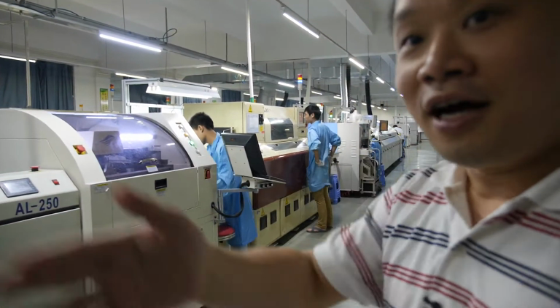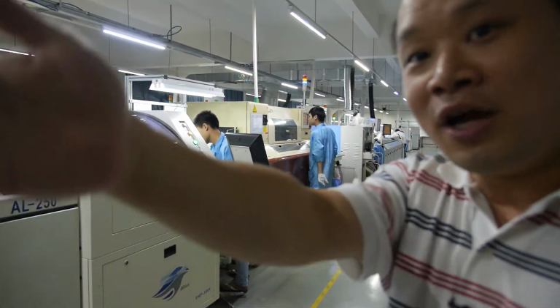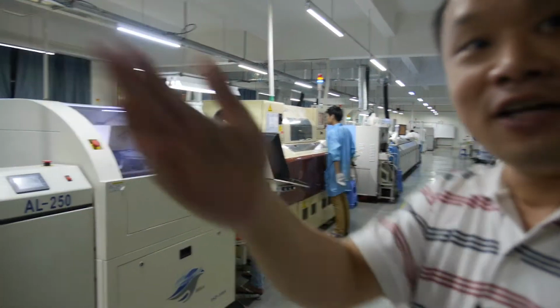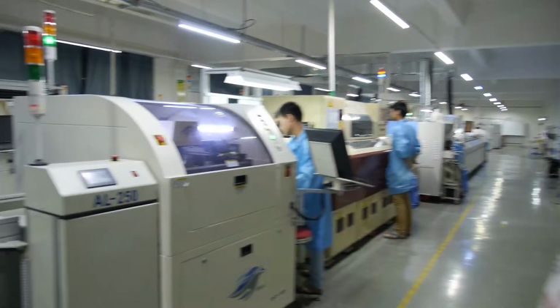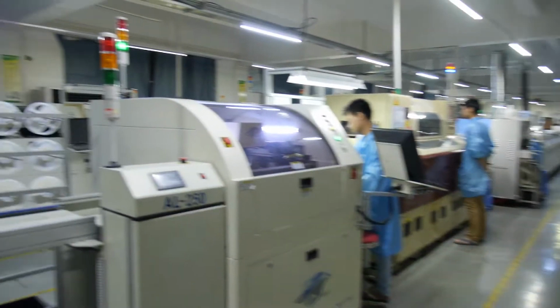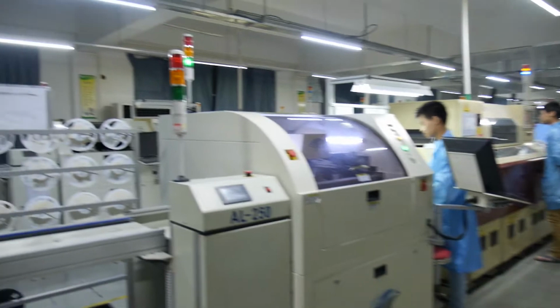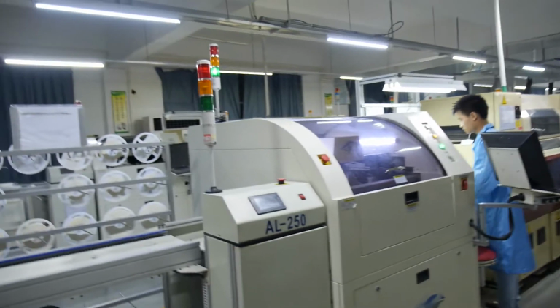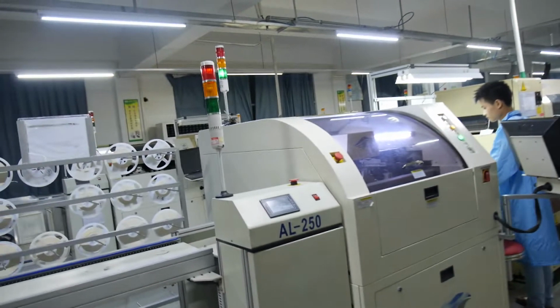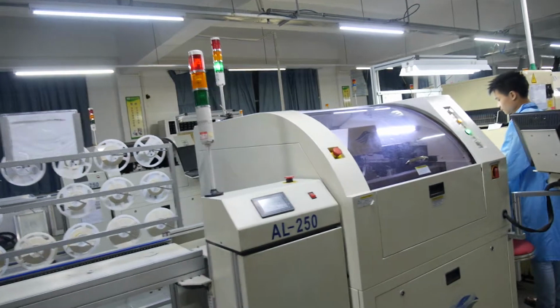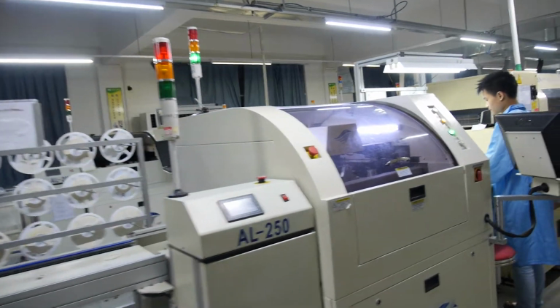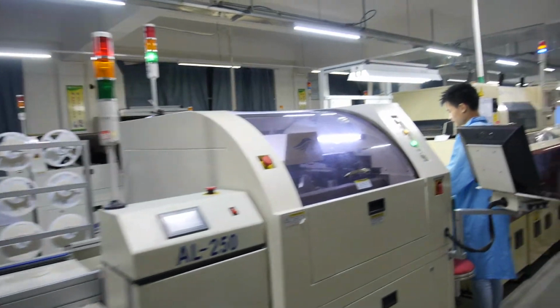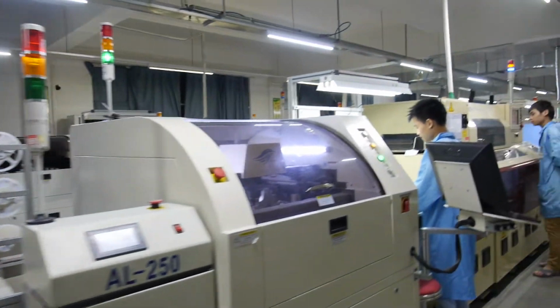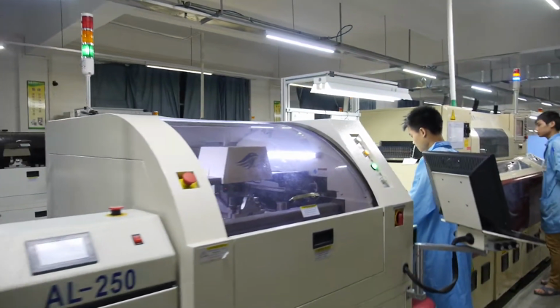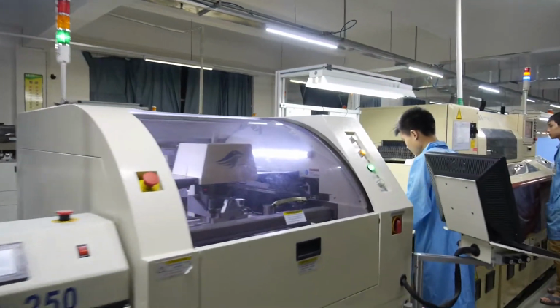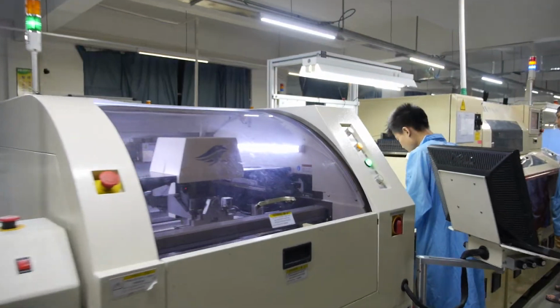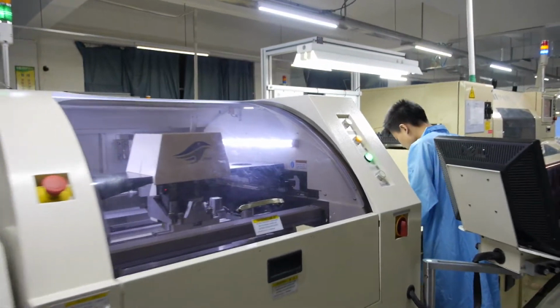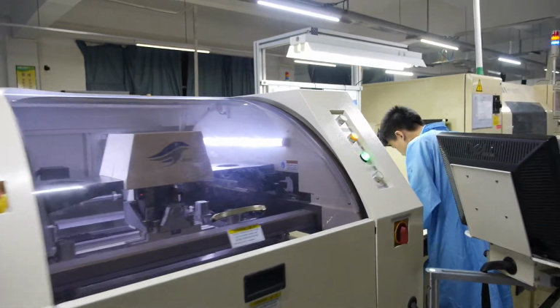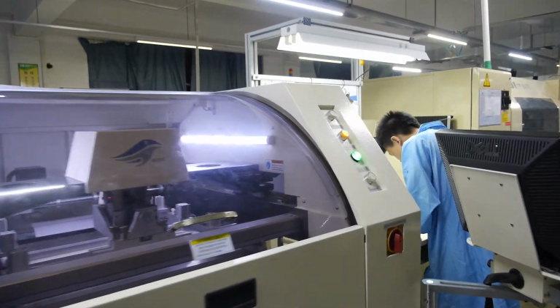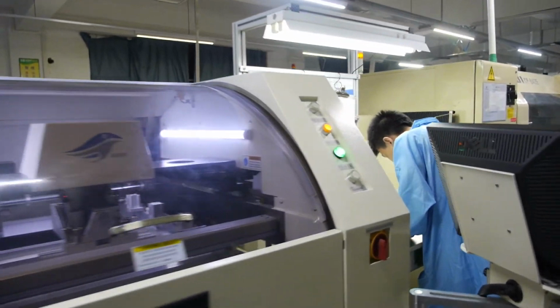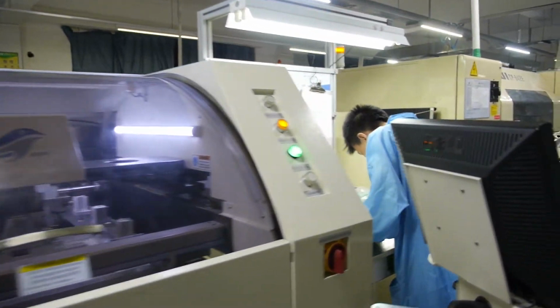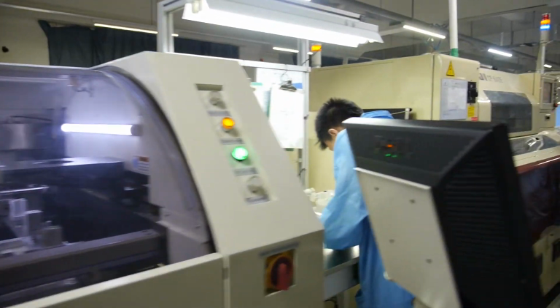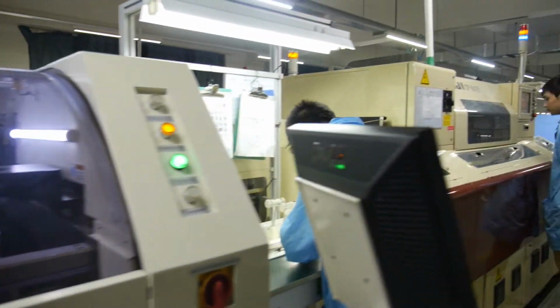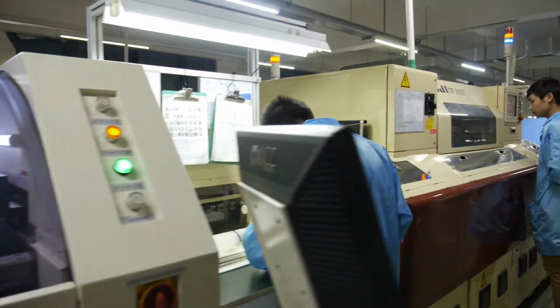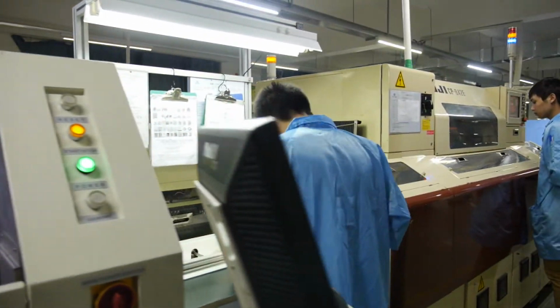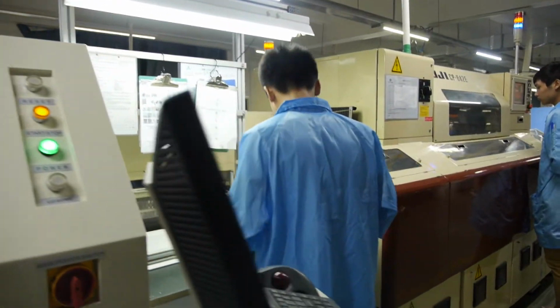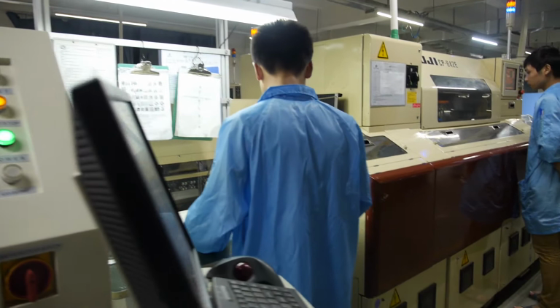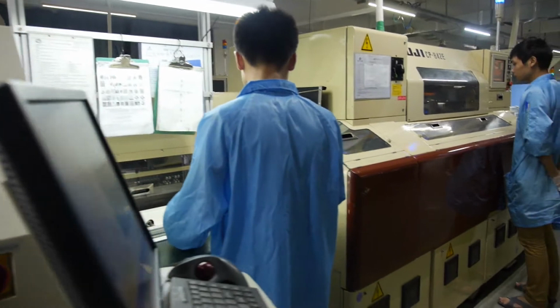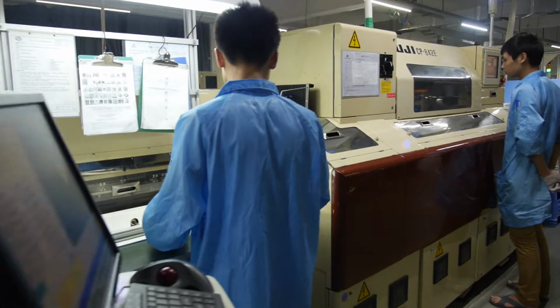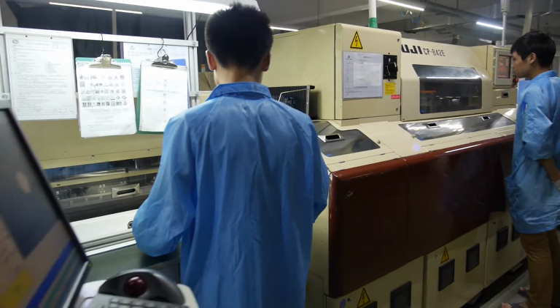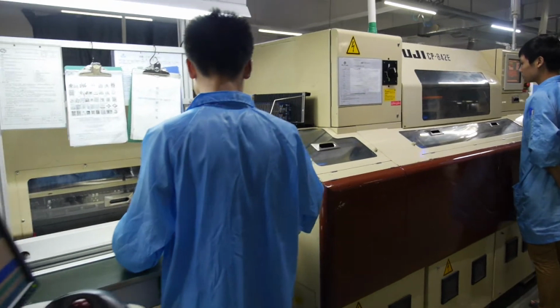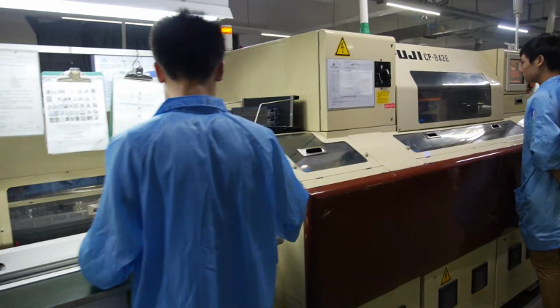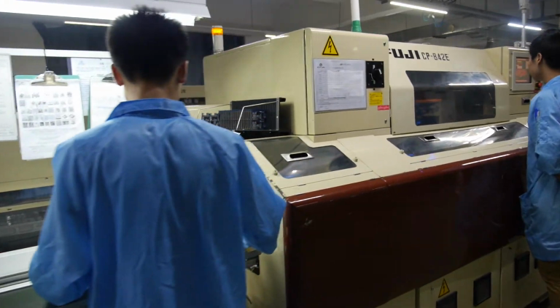We have the expert here. They are experts of SMT. You can see this is the SMT production line.